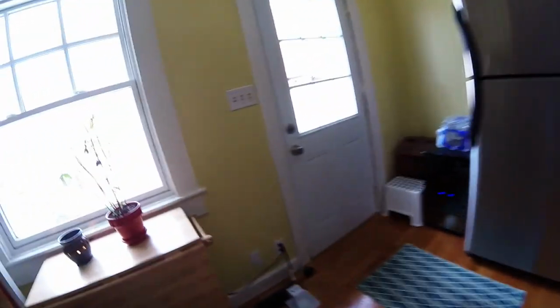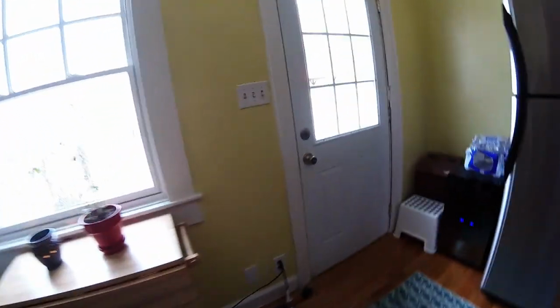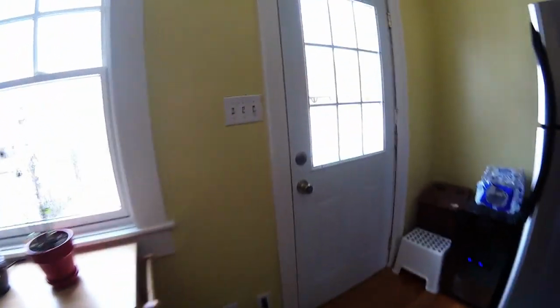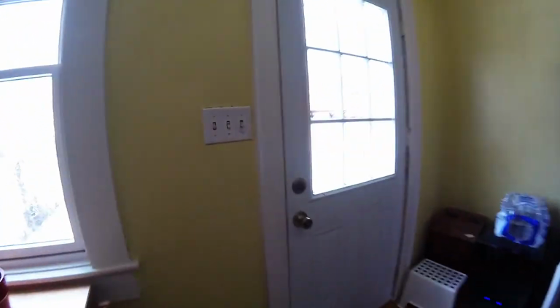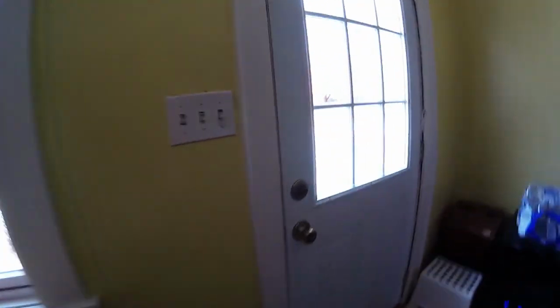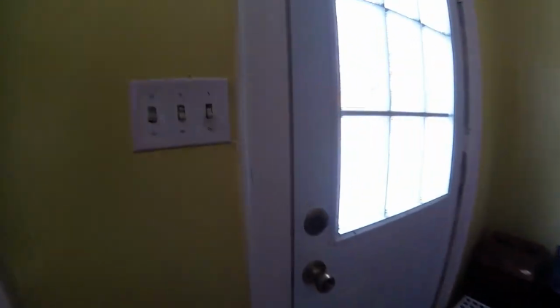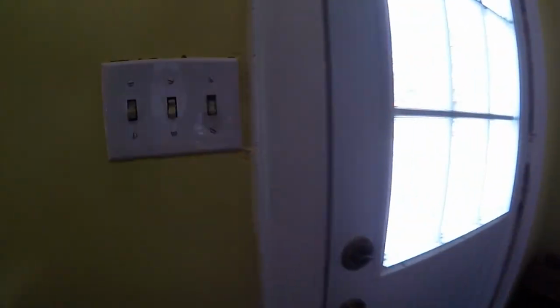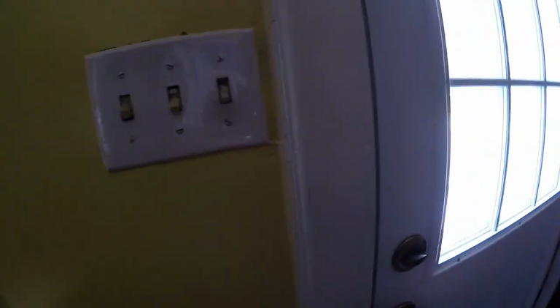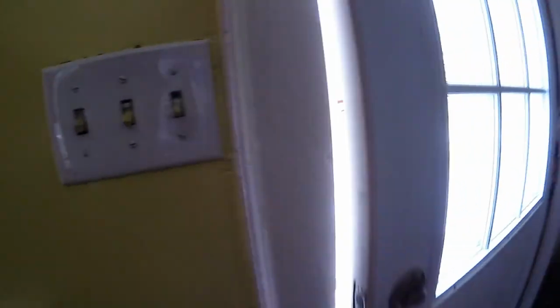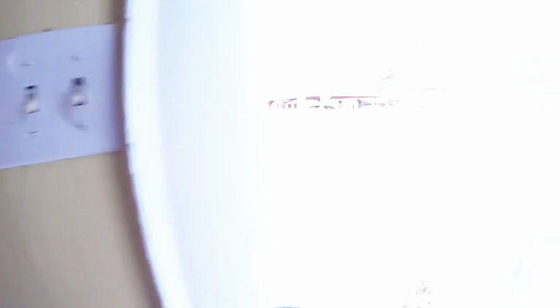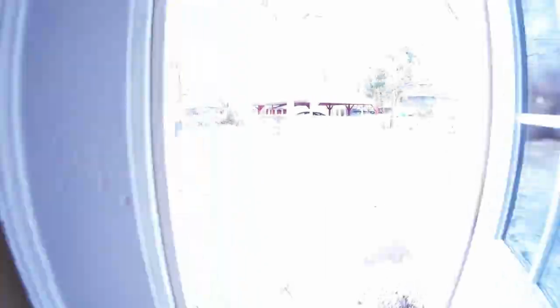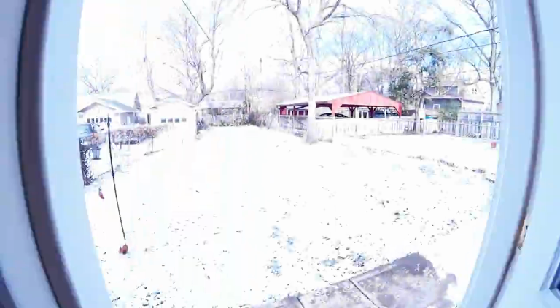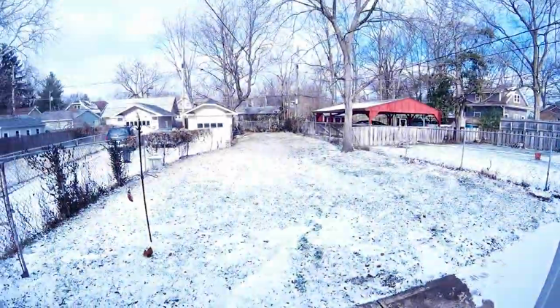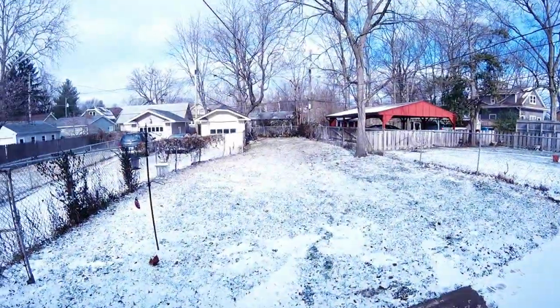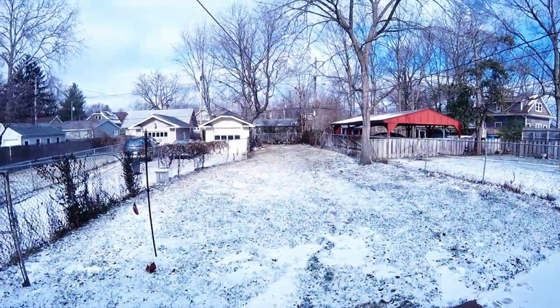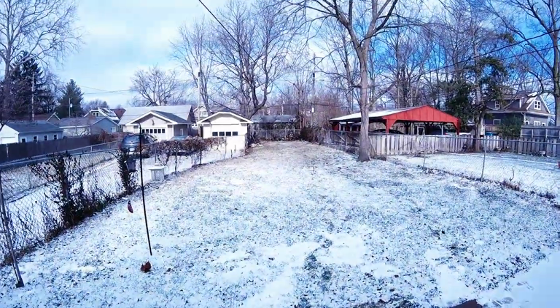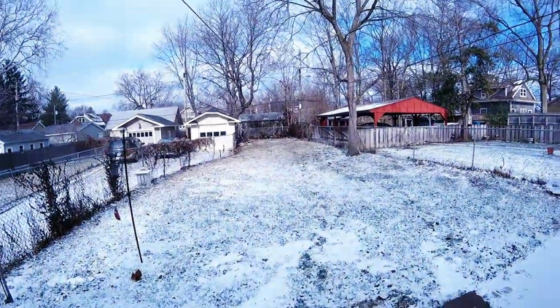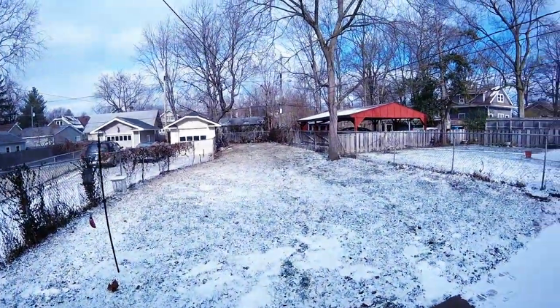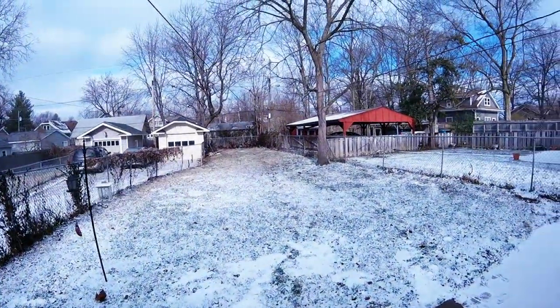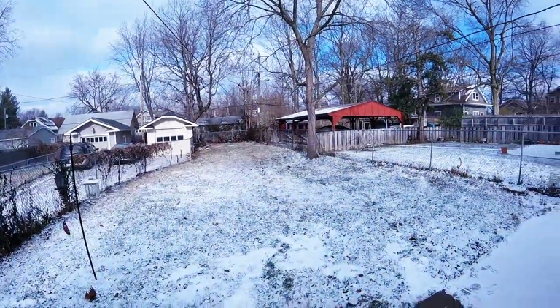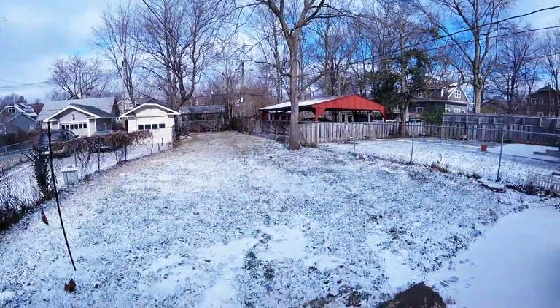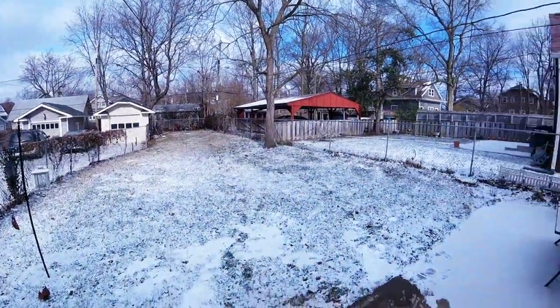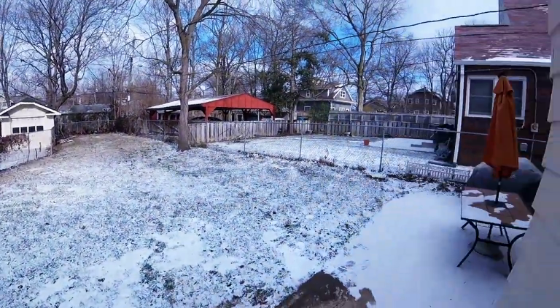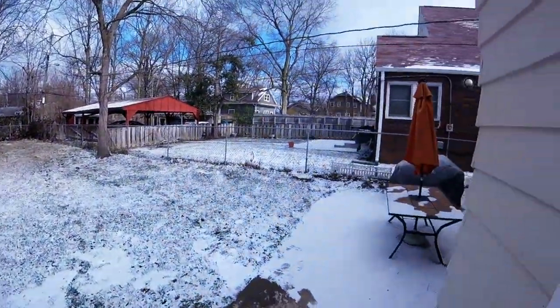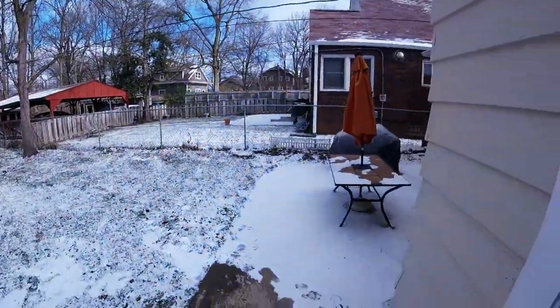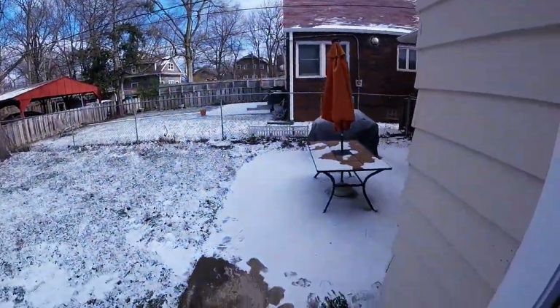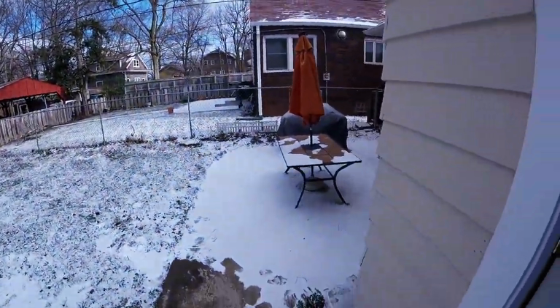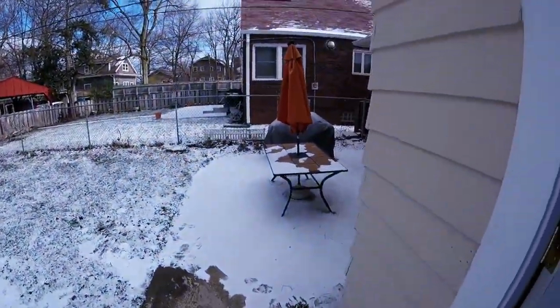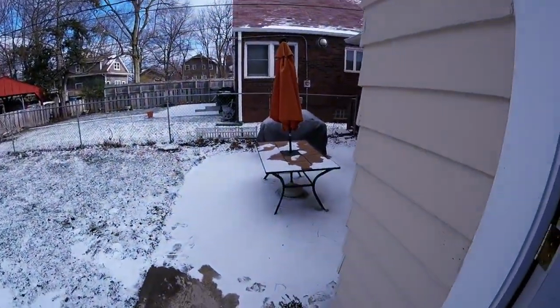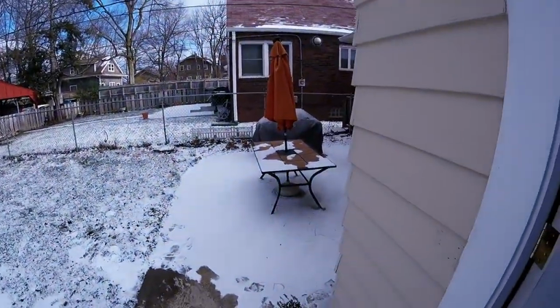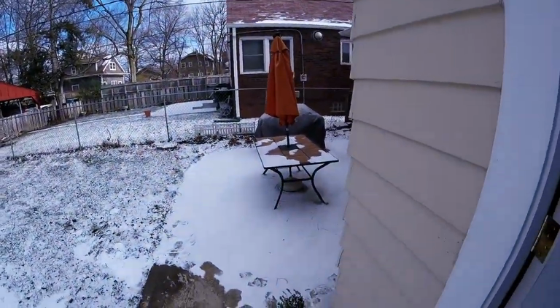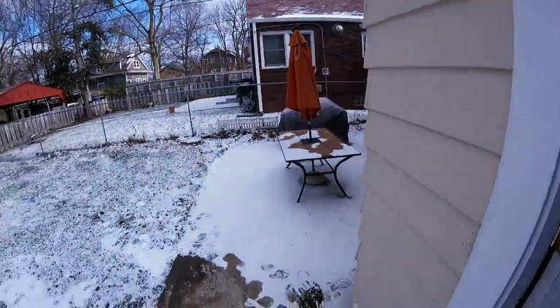Out in the backyard, we've got a very big backyard. We do have a garage and a brand new patio.